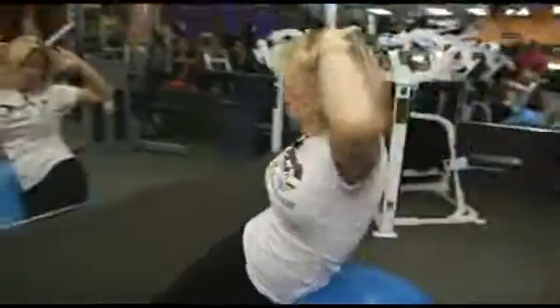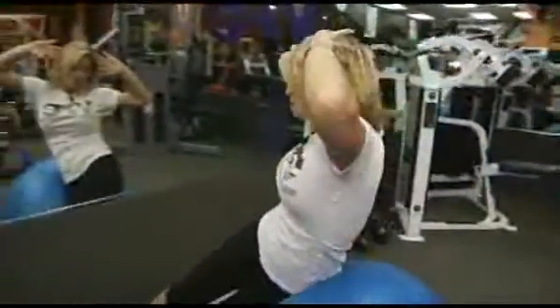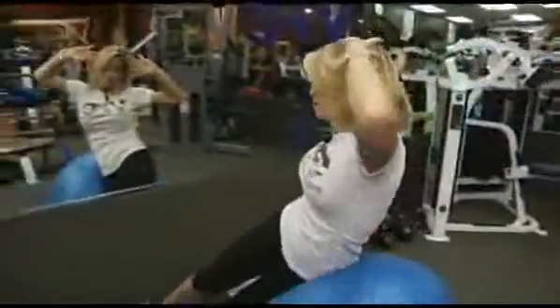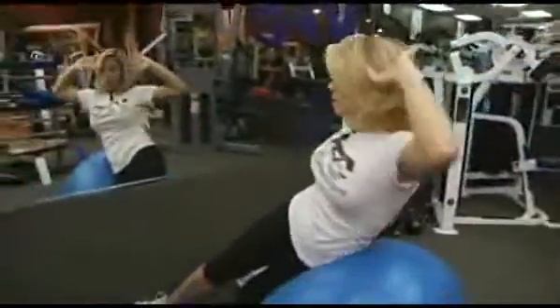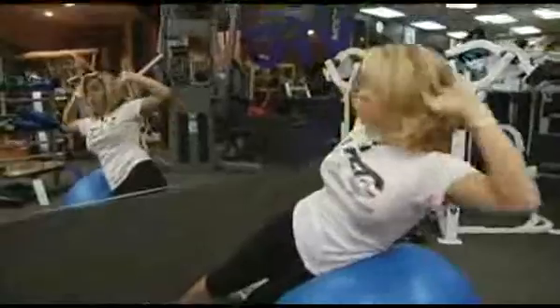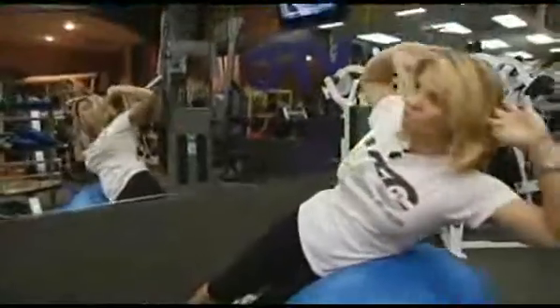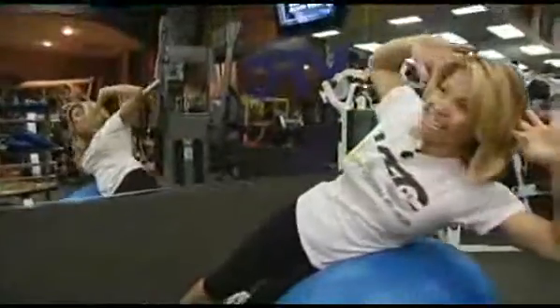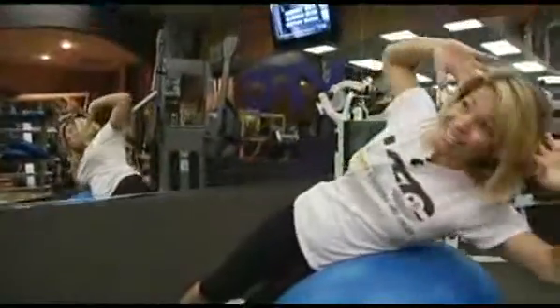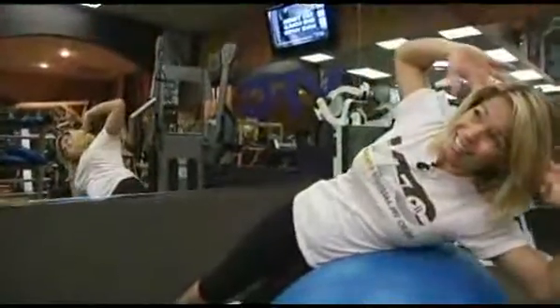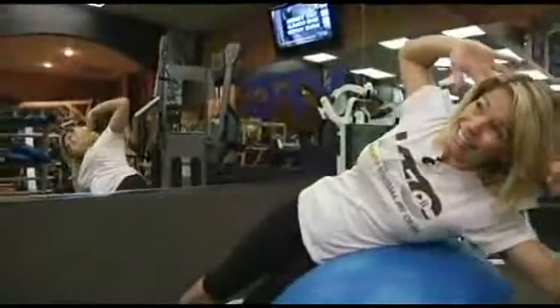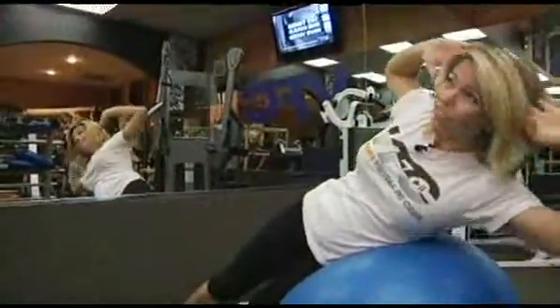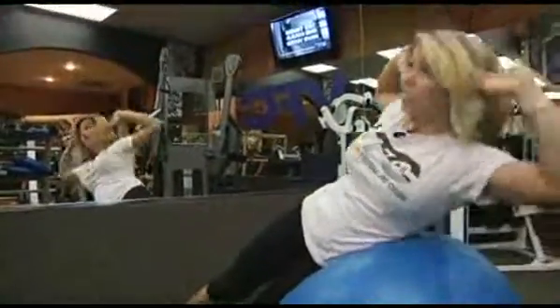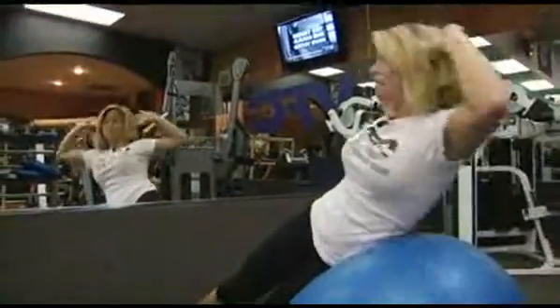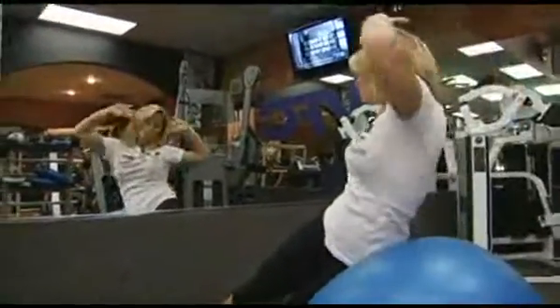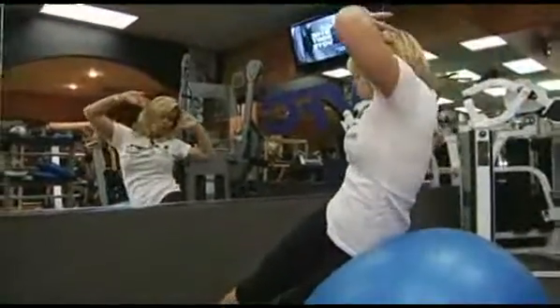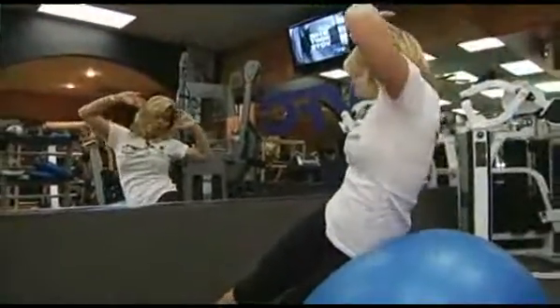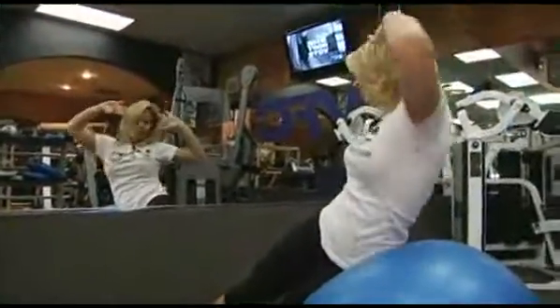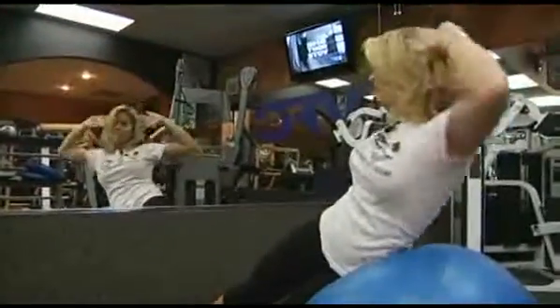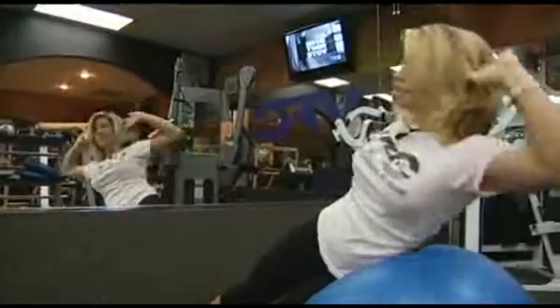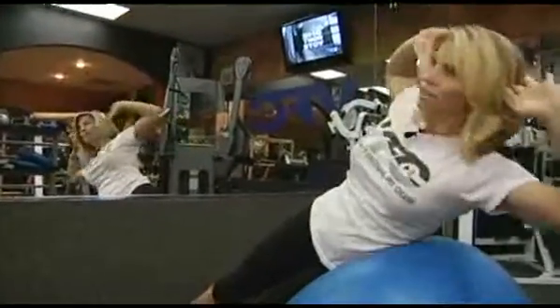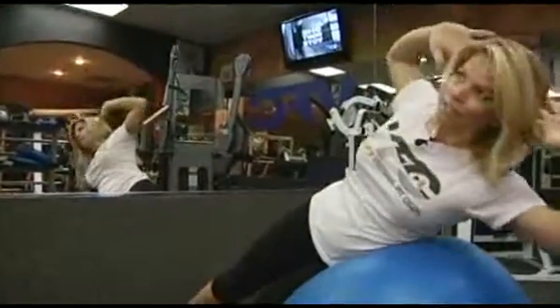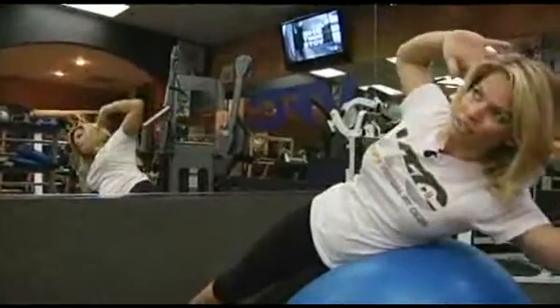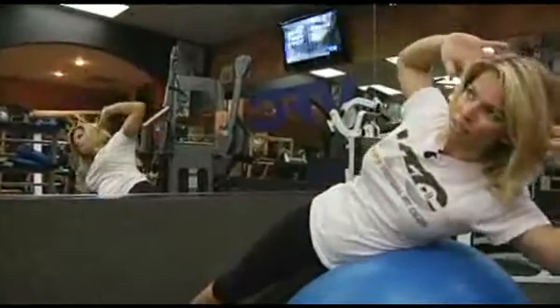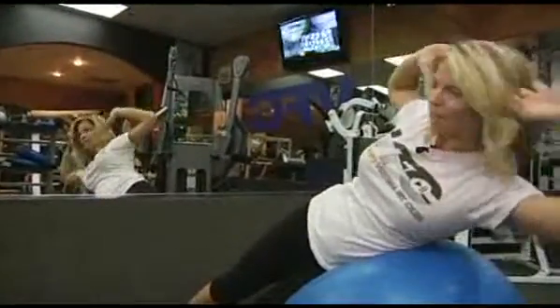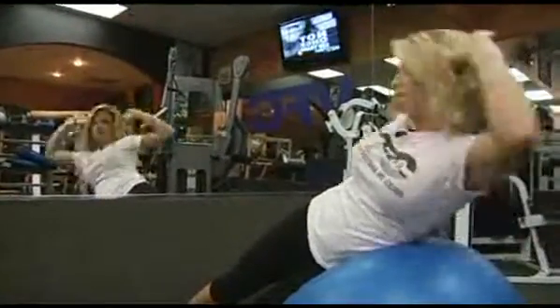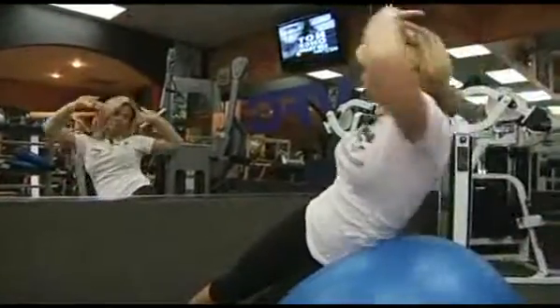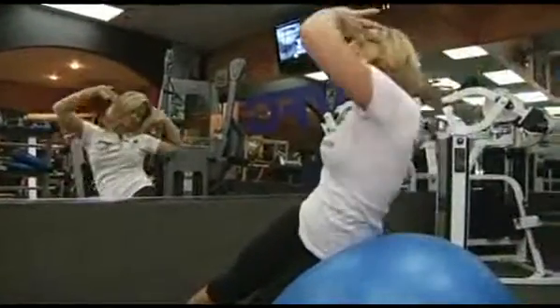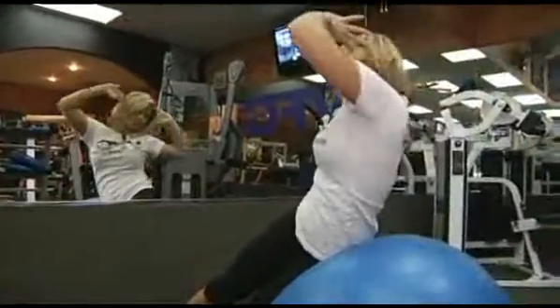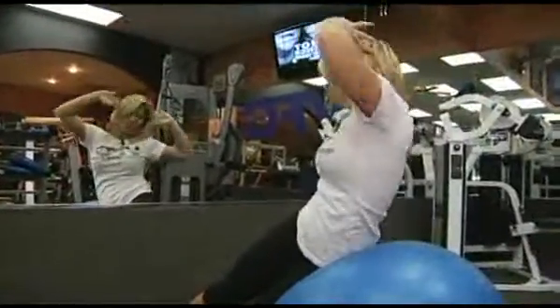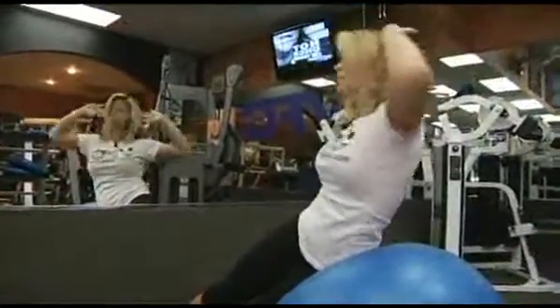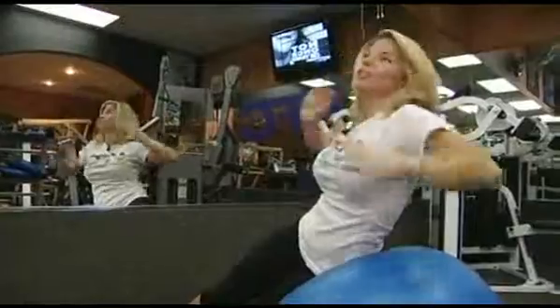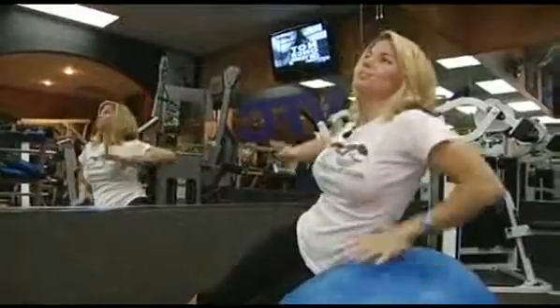As many reps as you can — 10, 15, even 20 reps like this — and then you're going to switch sides. It's a really good one.